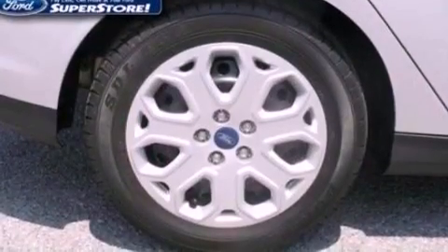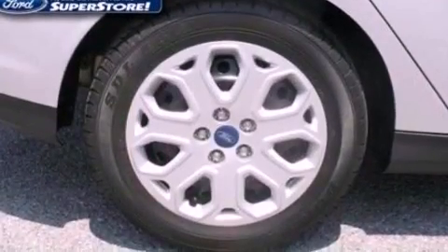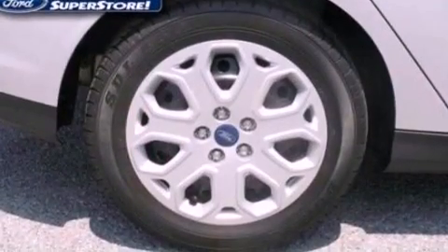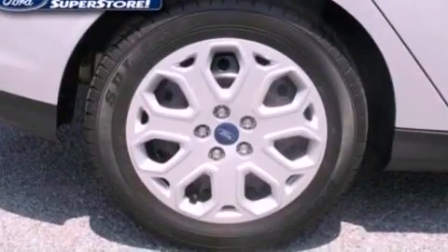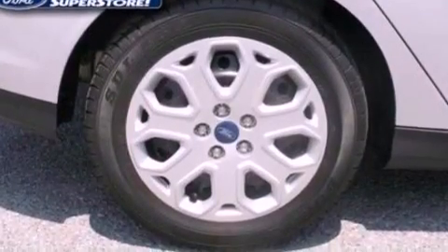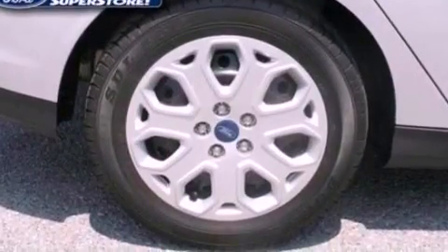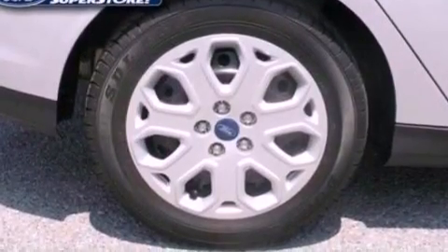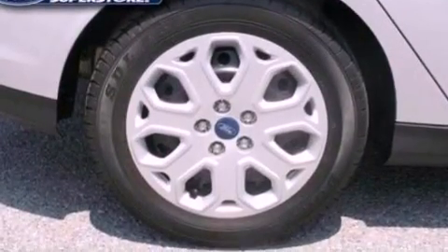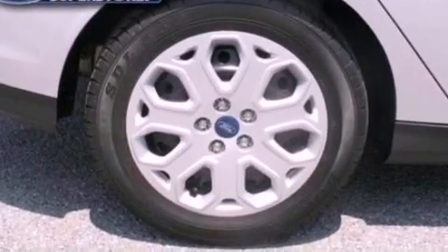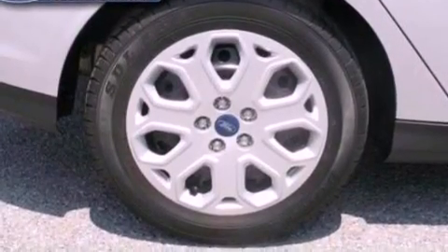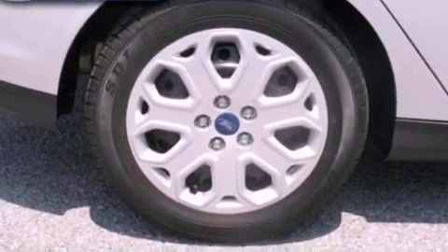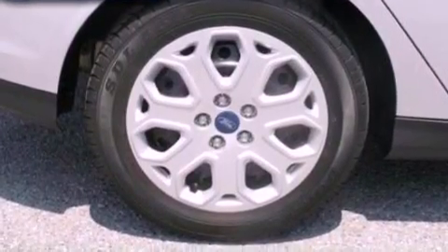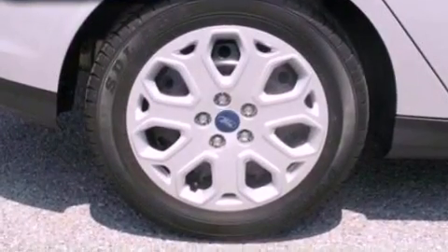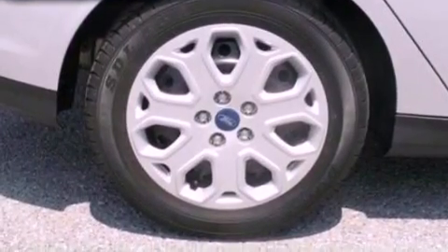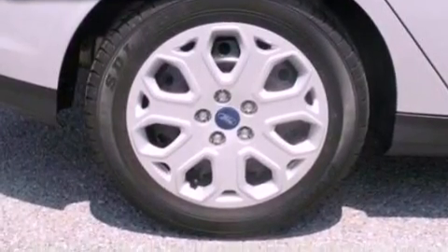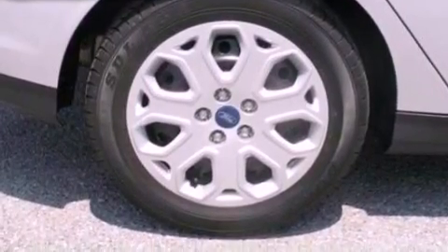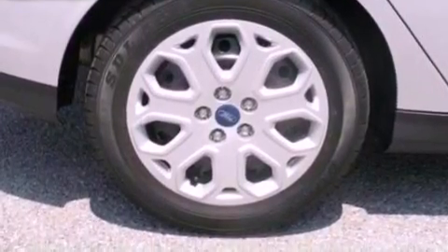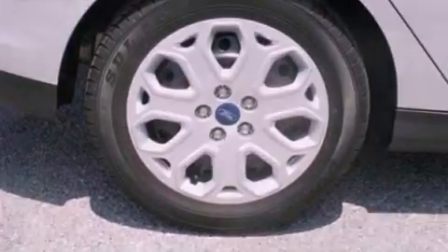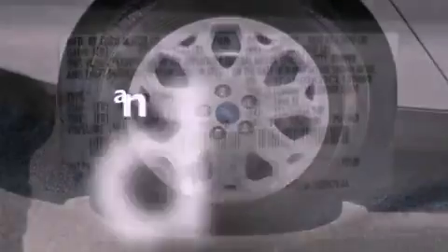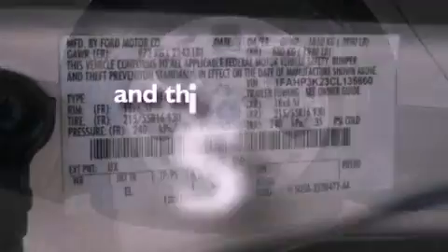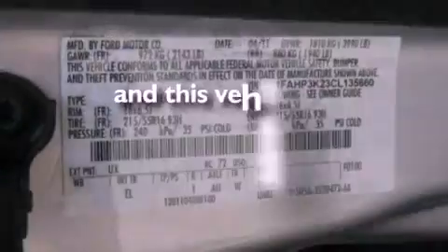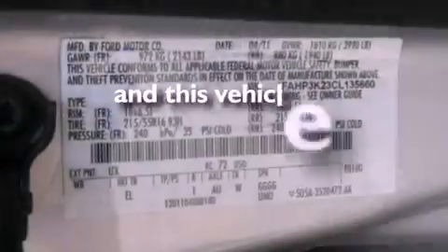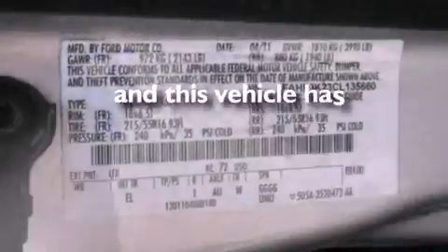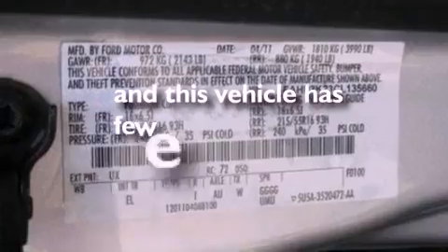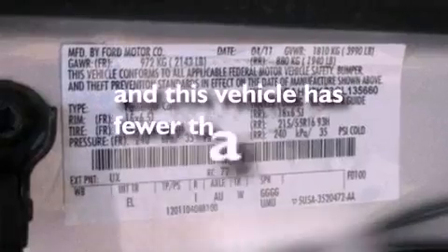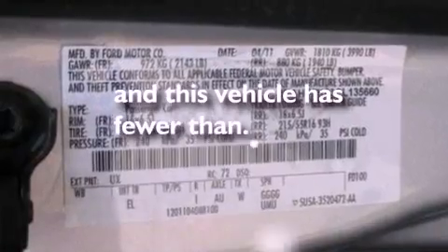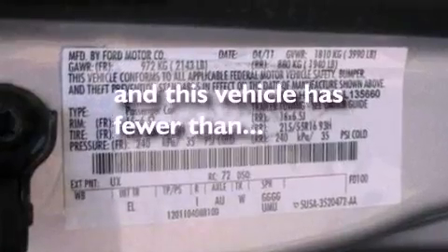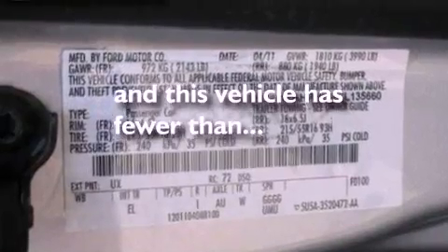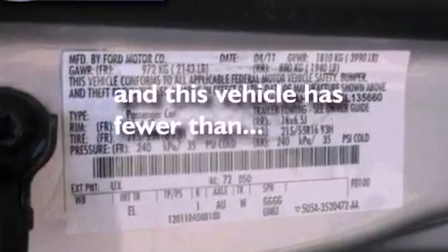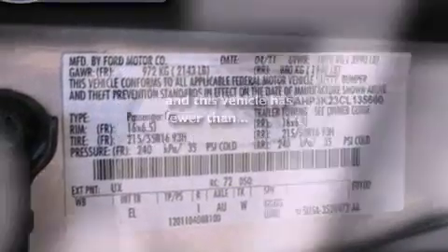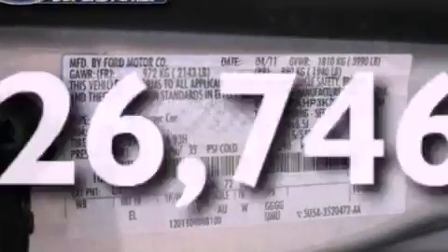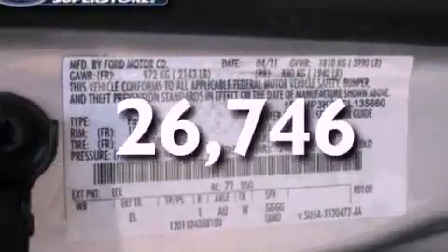Dusk-sensing headlights, air conditioning, and this vehicle has less than 27,000 miles.